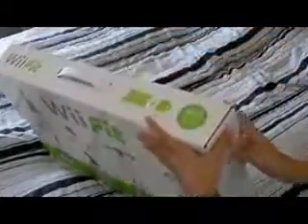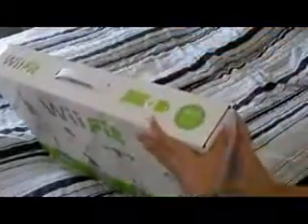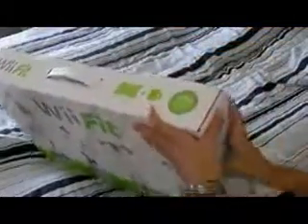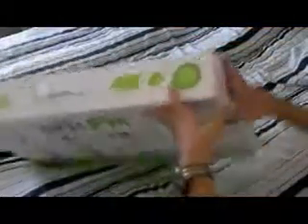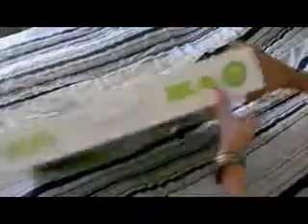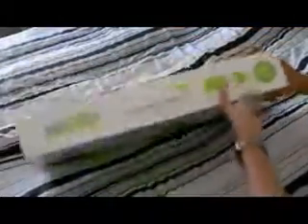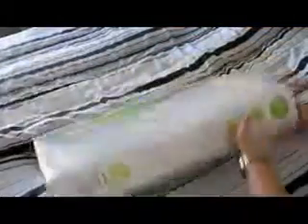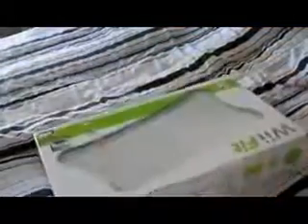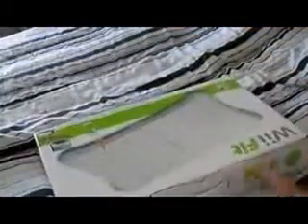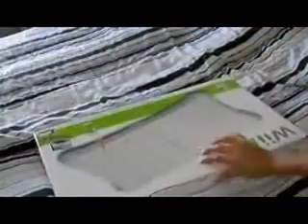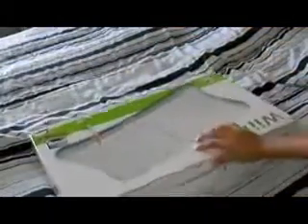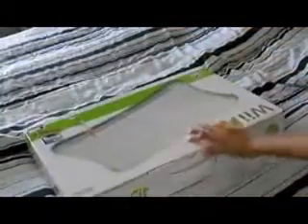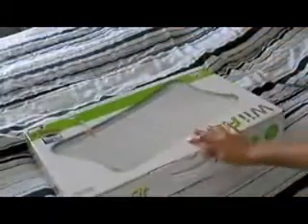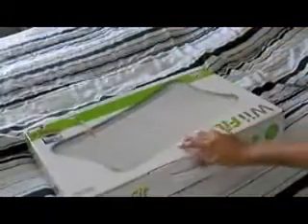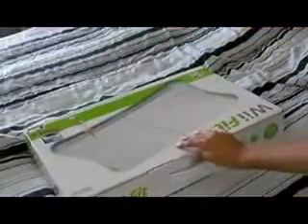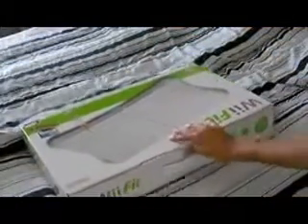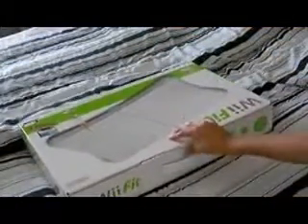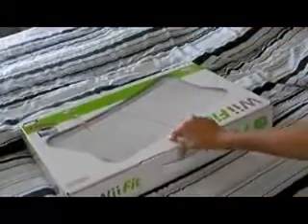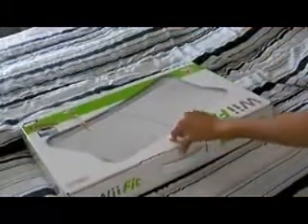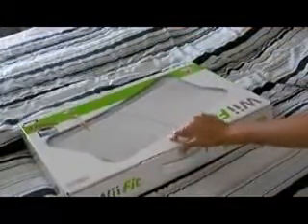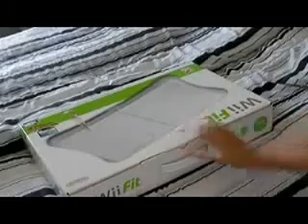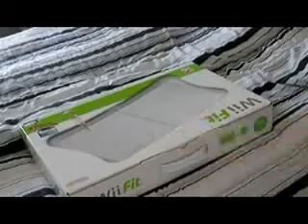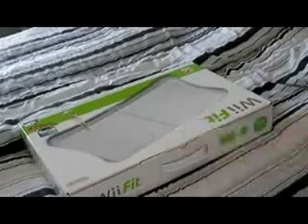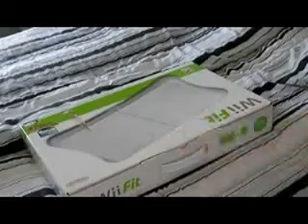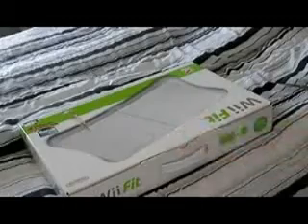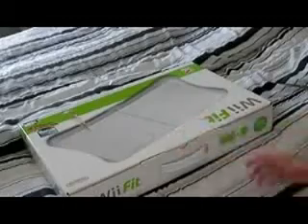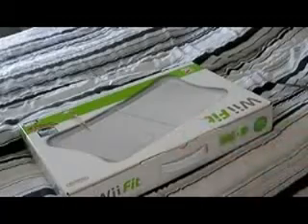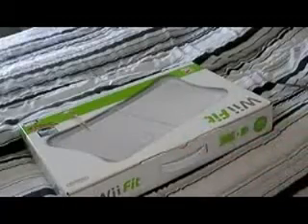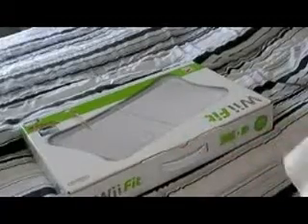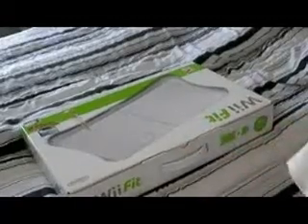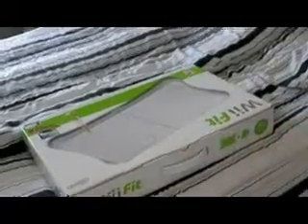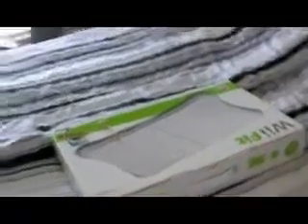The box is really pretty heavy. Alright, let's unbox it.